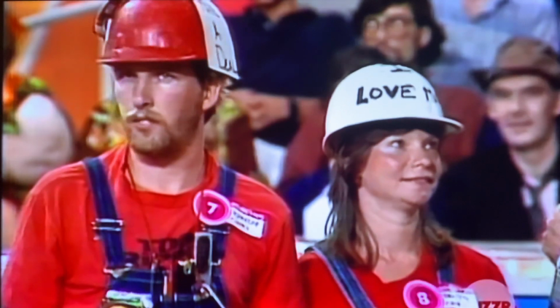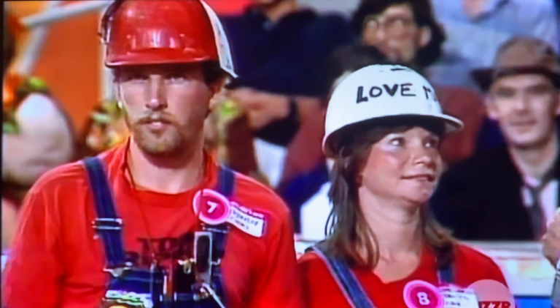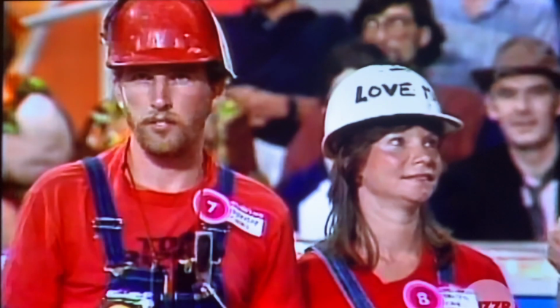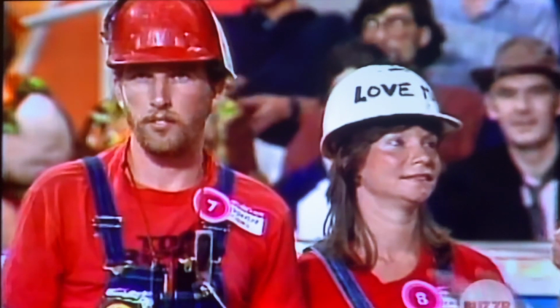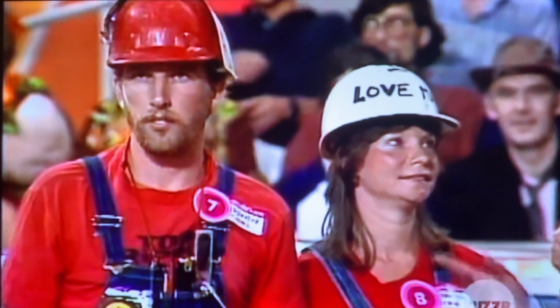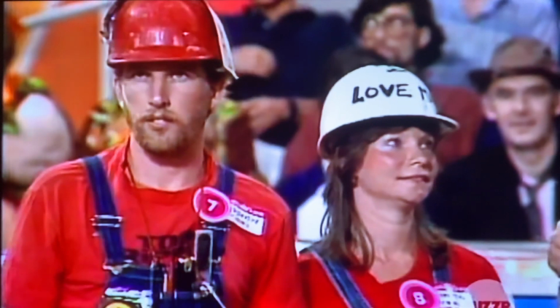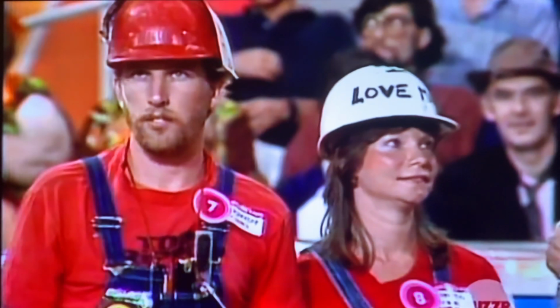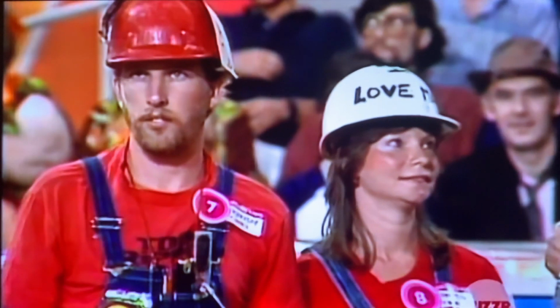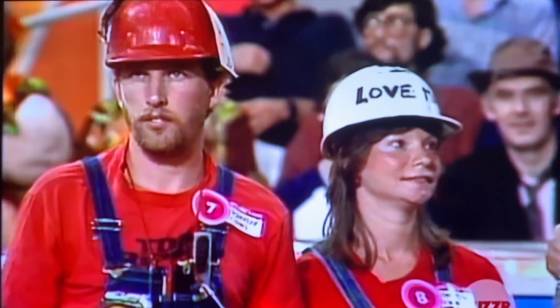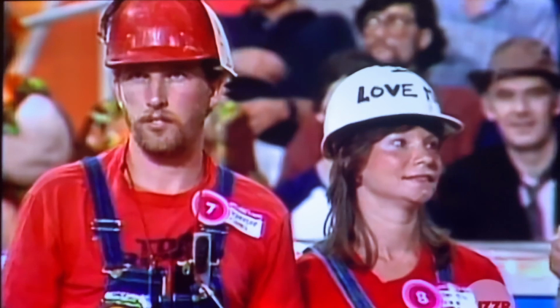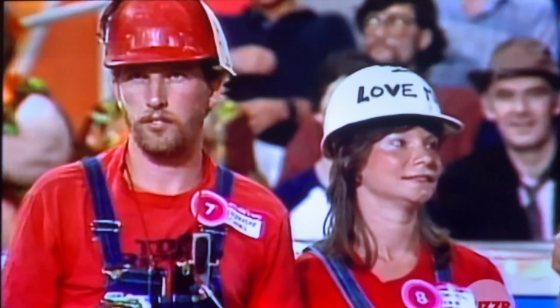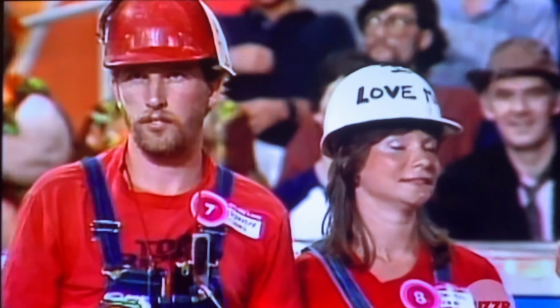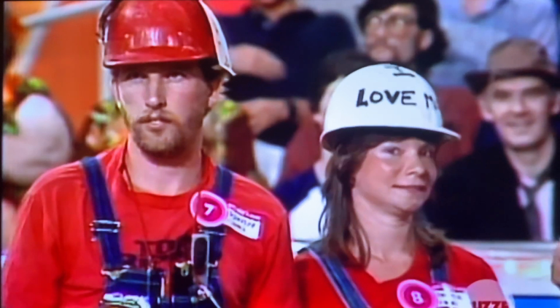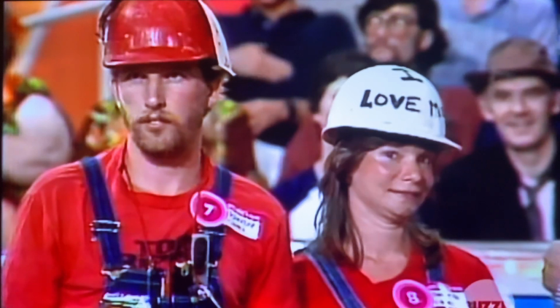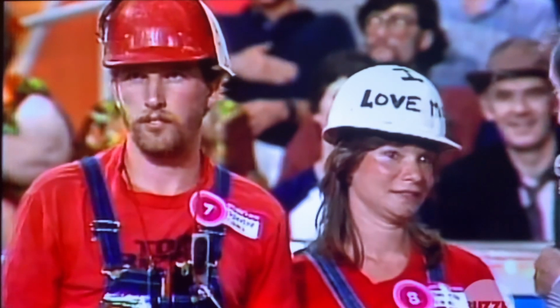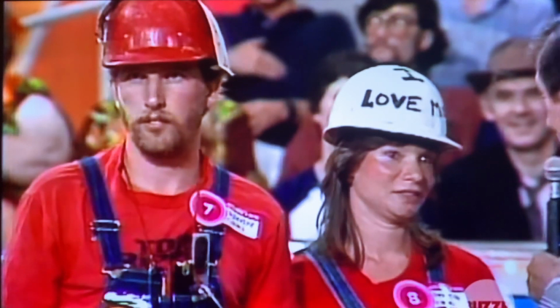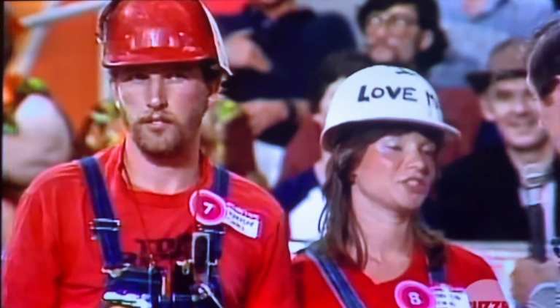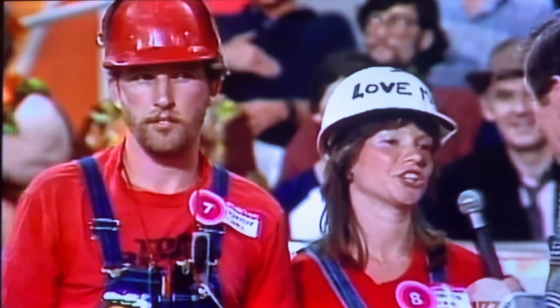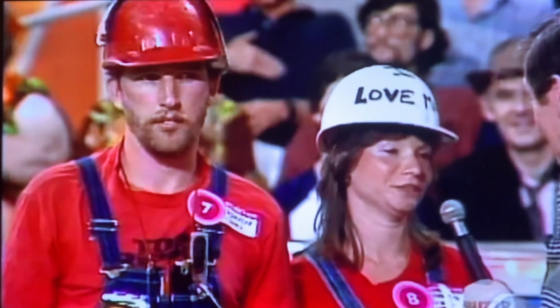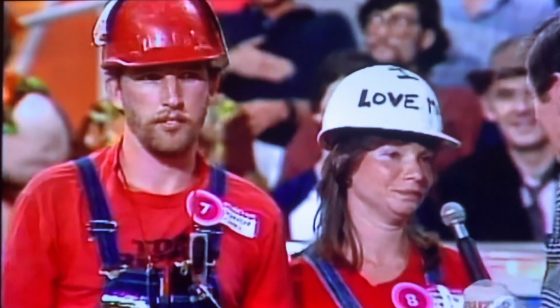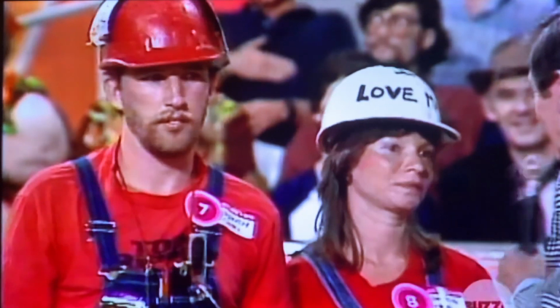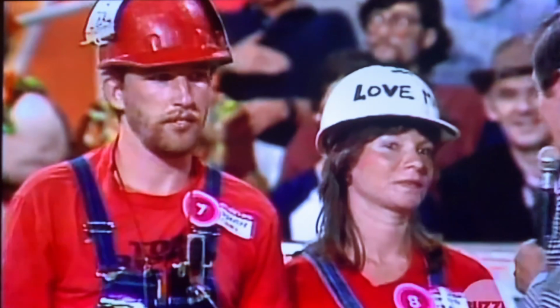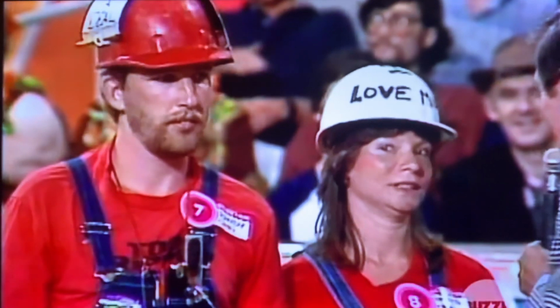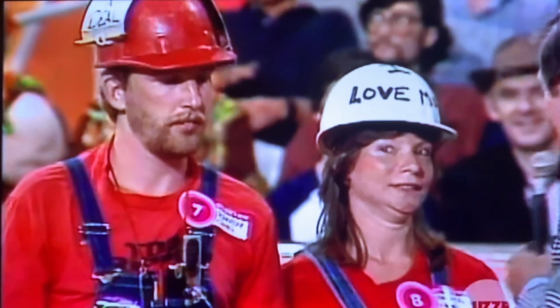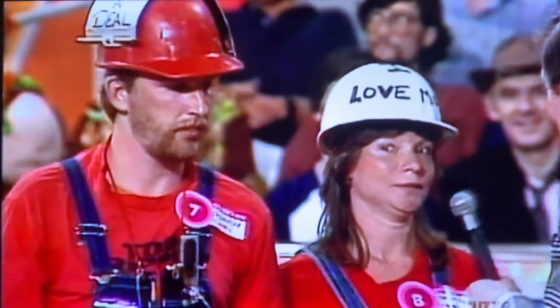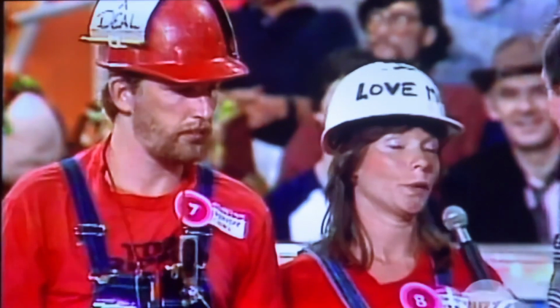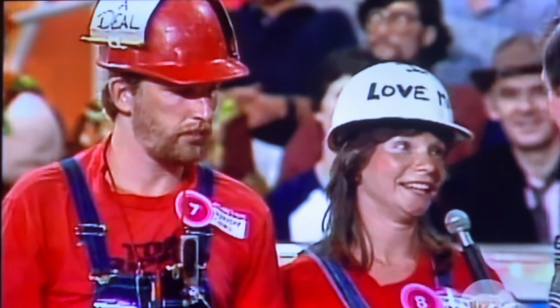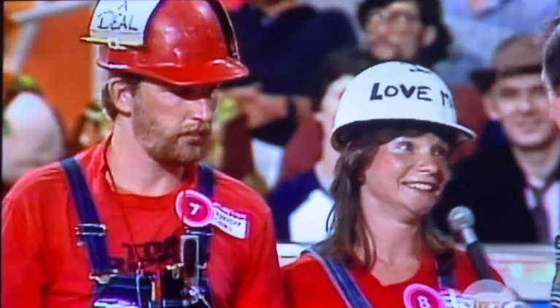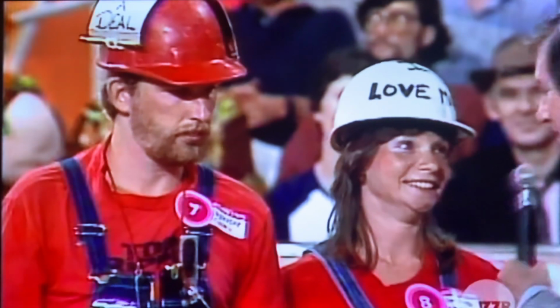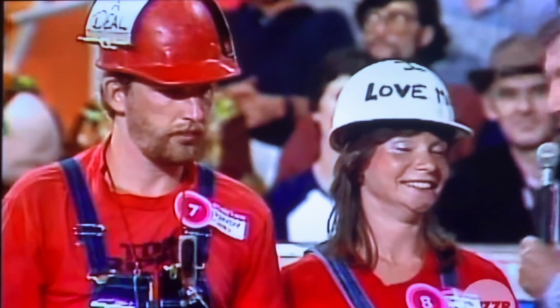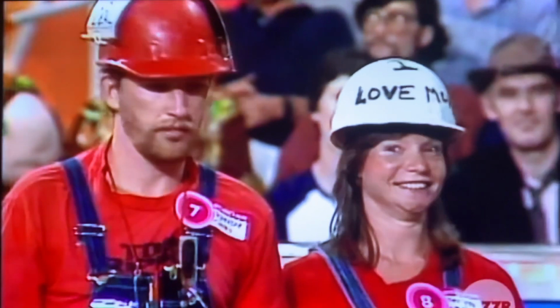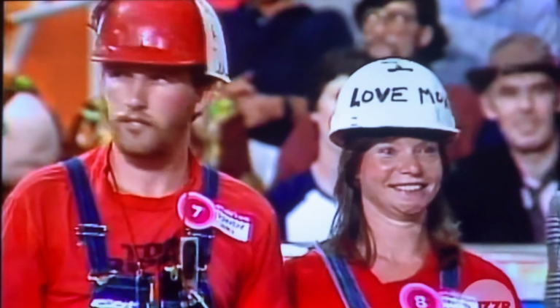He did all the talking before — are you going to do the talking this time? Yes, sir. What door is it going to be? One. Thank you very much.